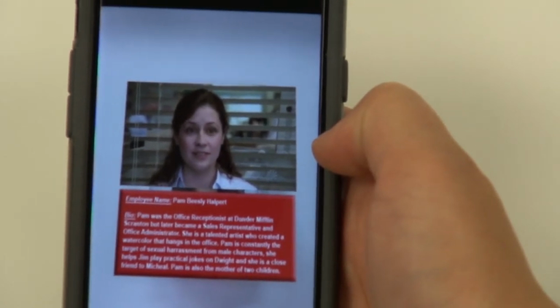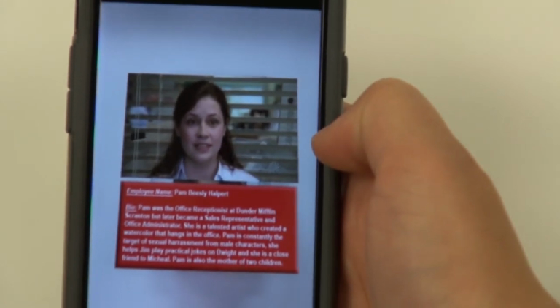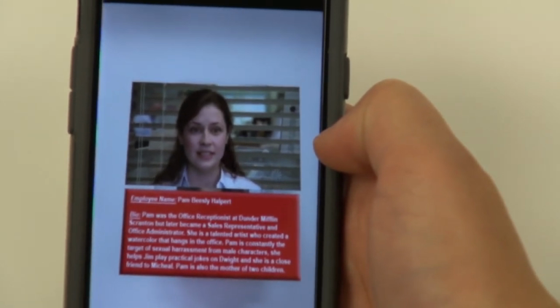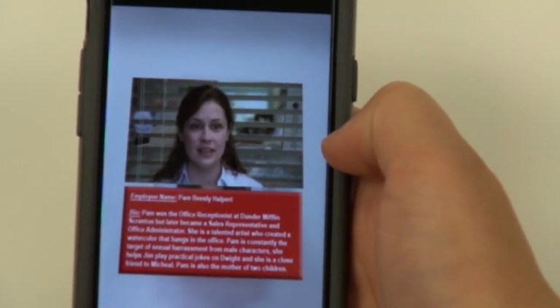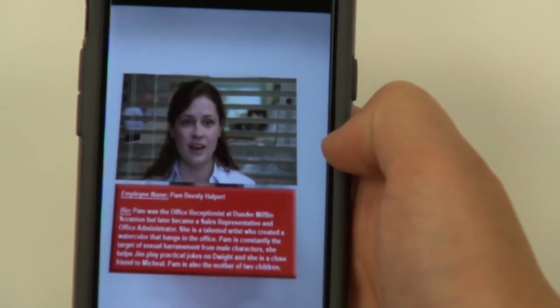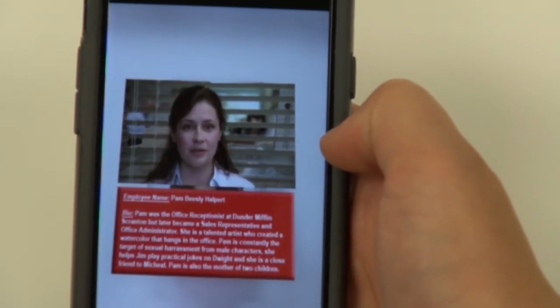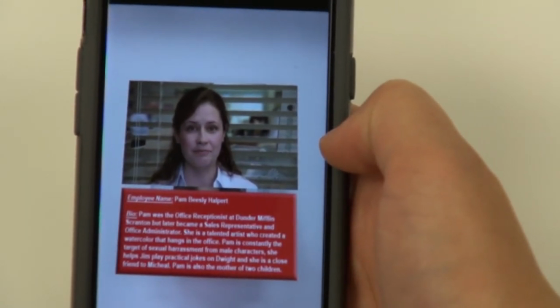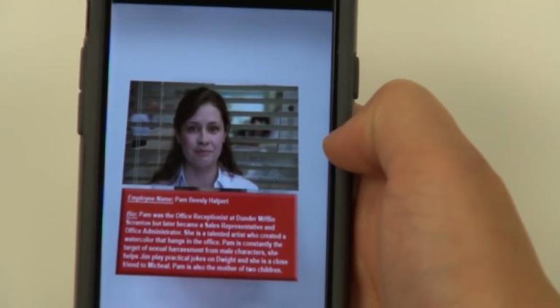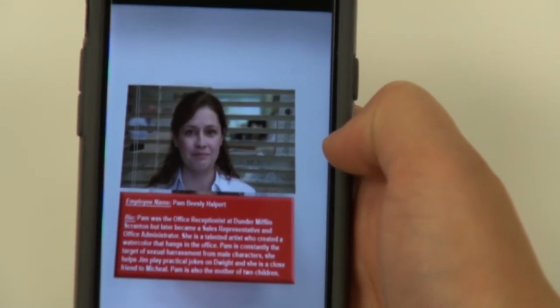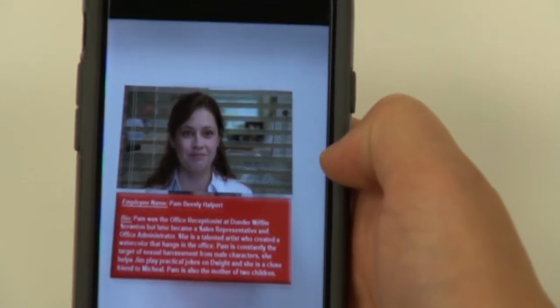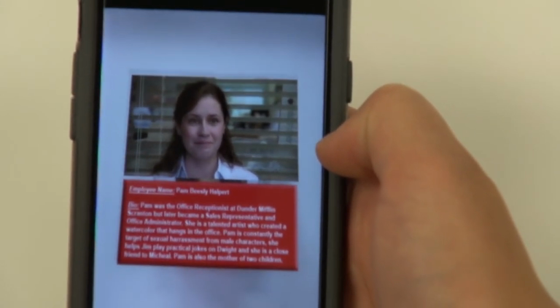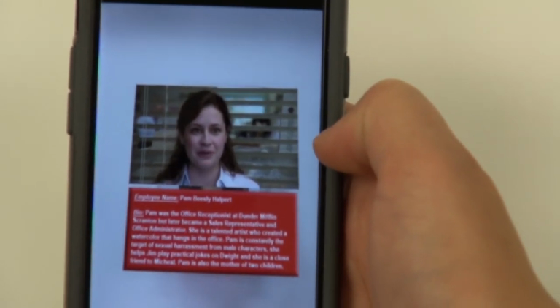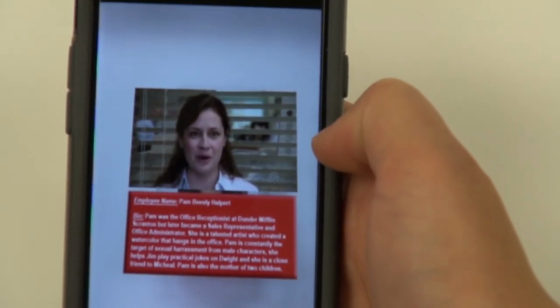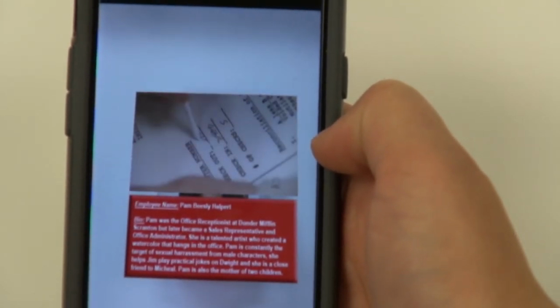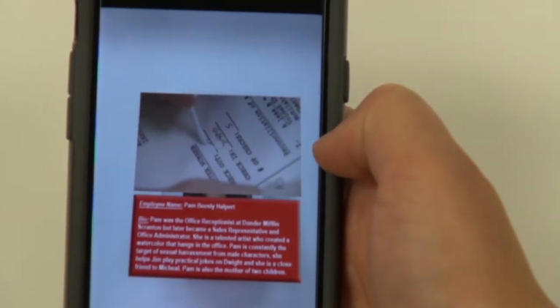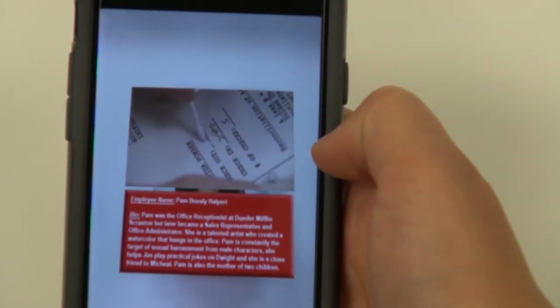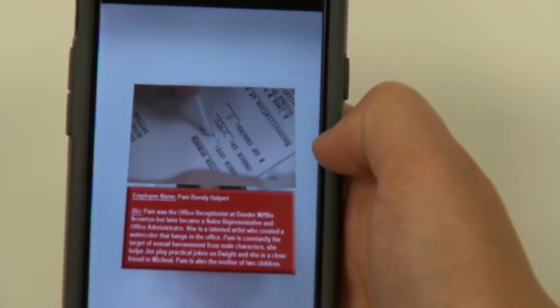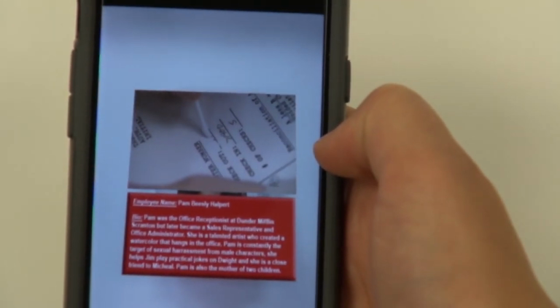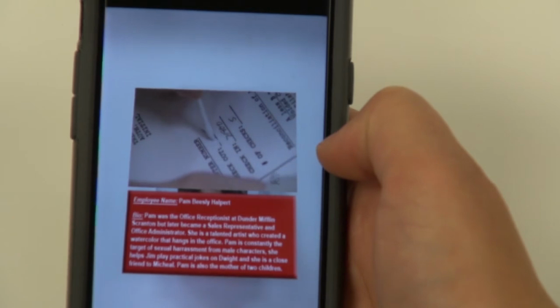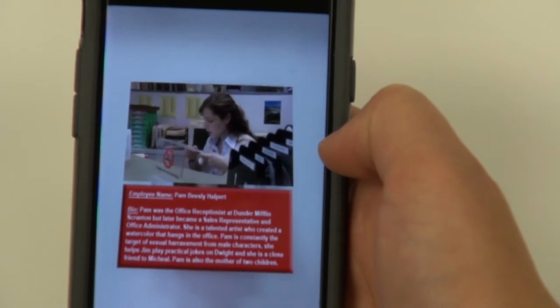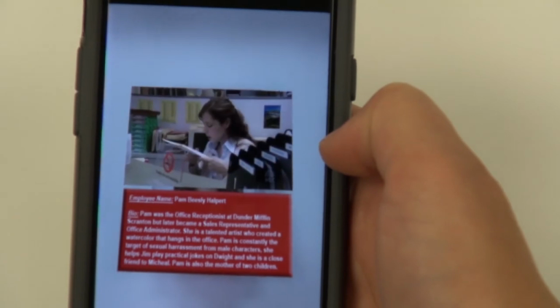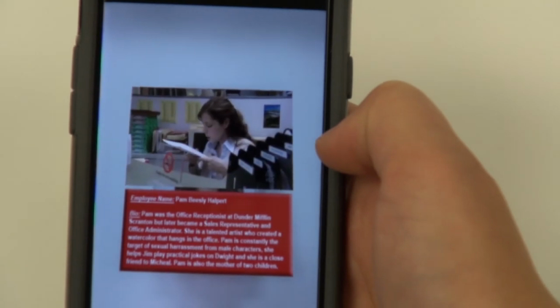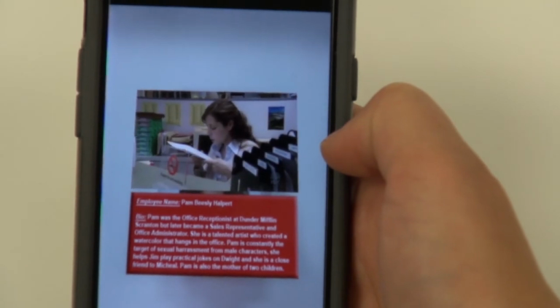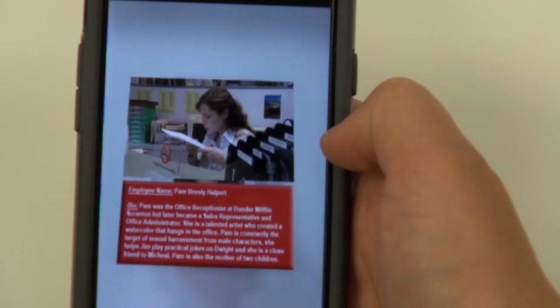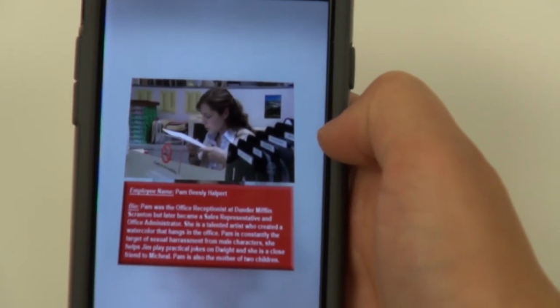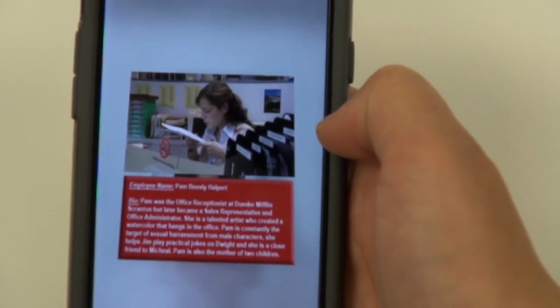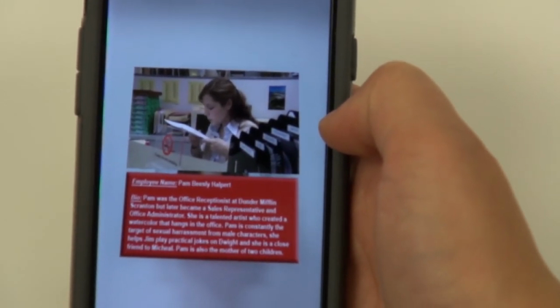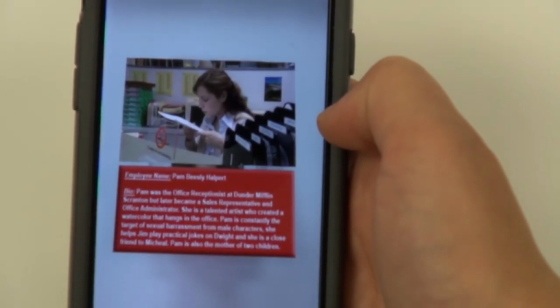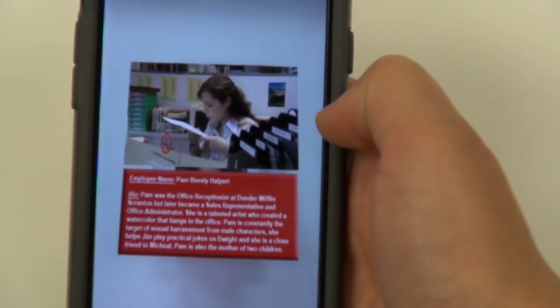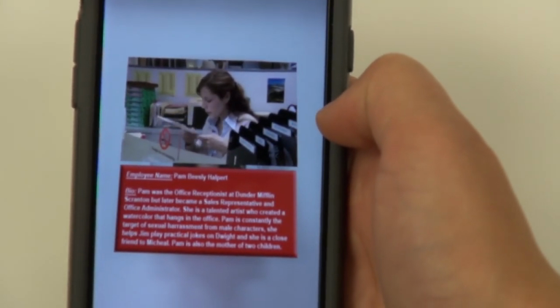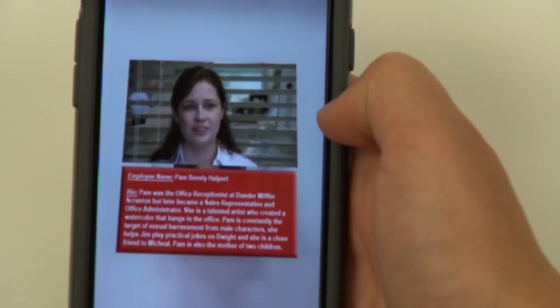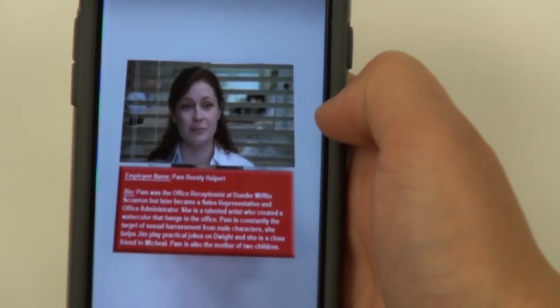Augmented reality adds another layer of interaction and entertainment to this game, making it more fun and interesting for a new generation of players.